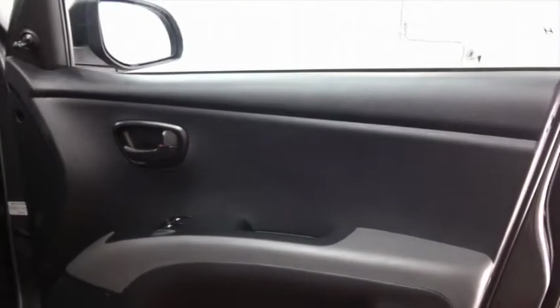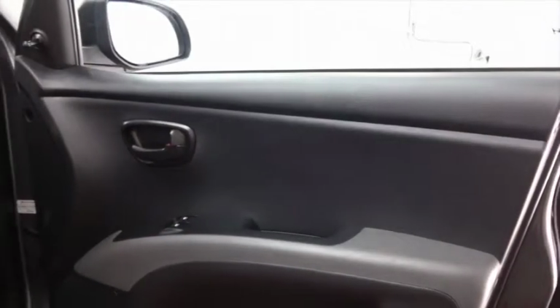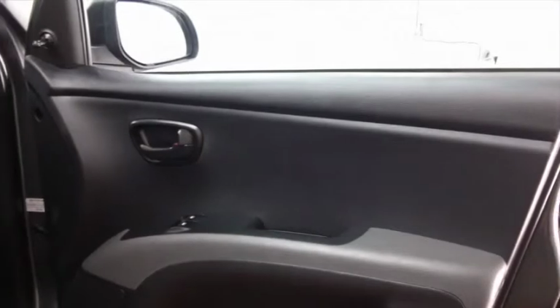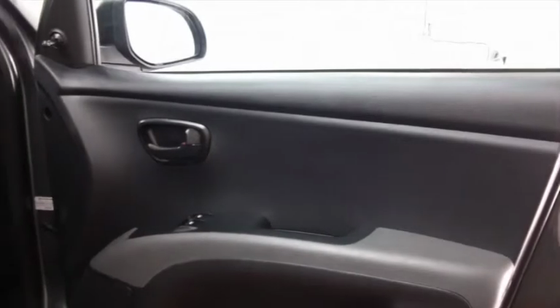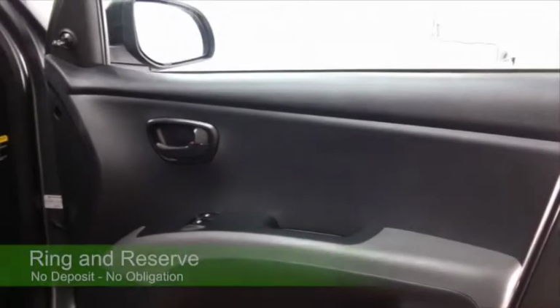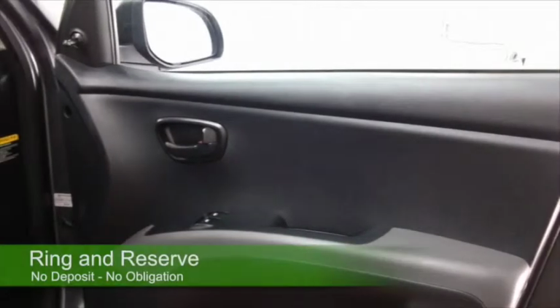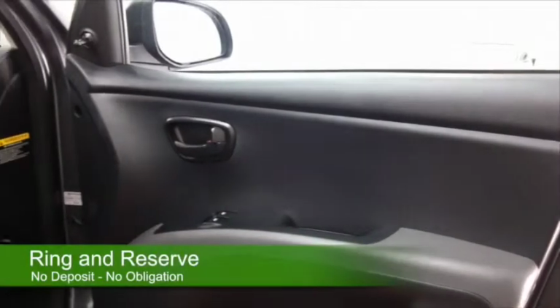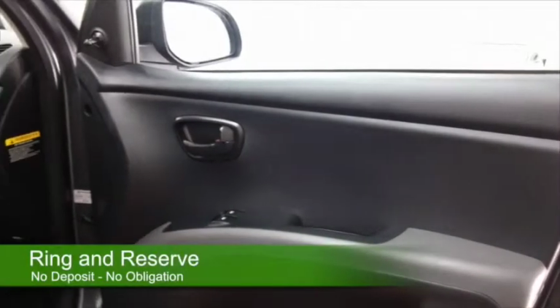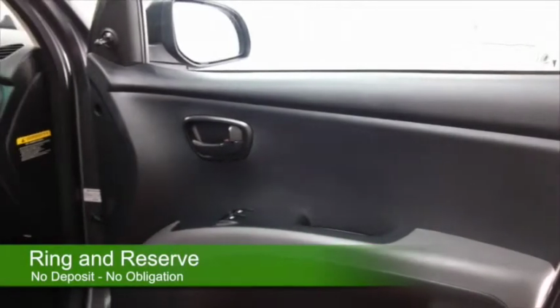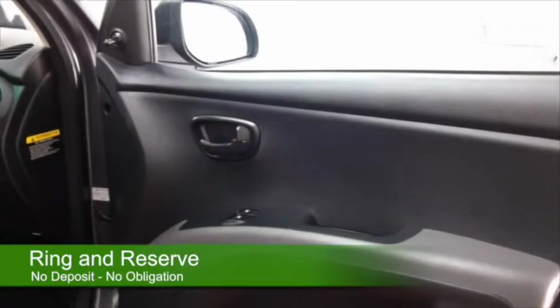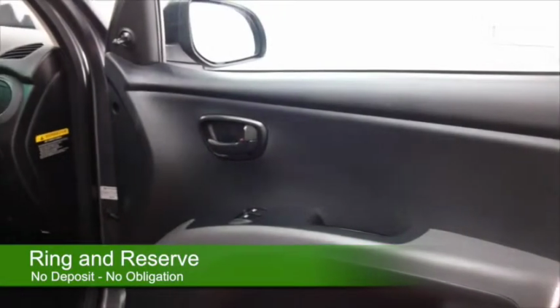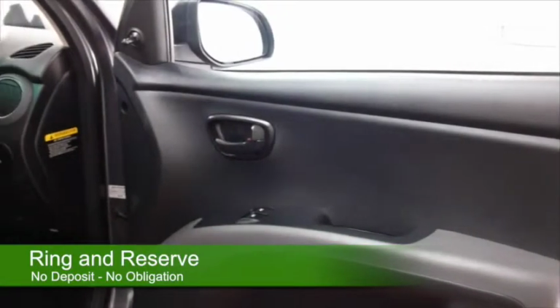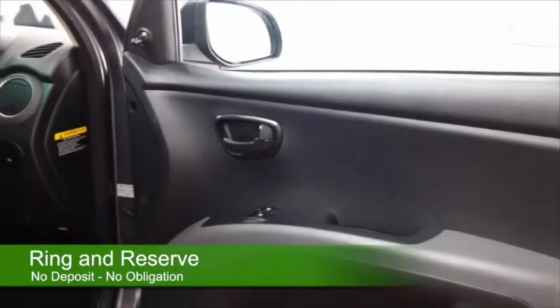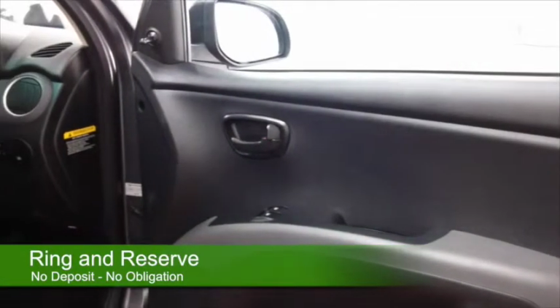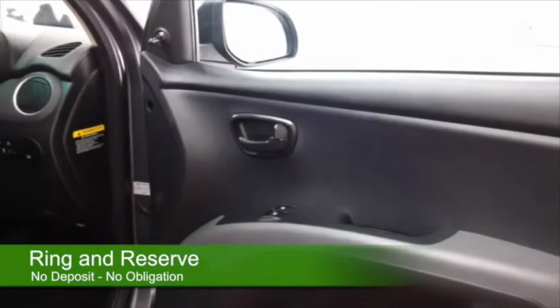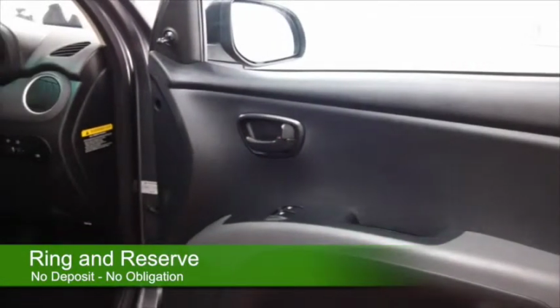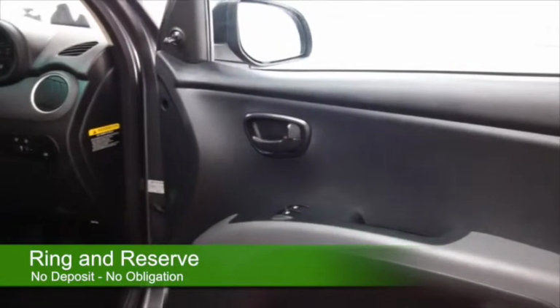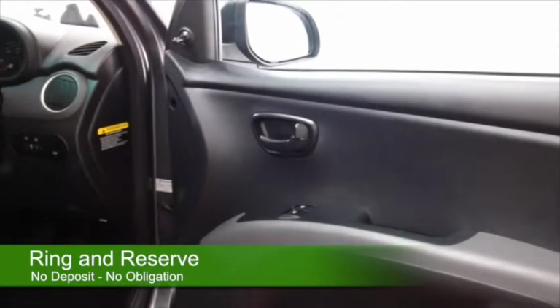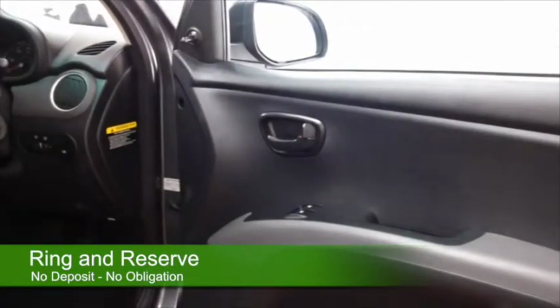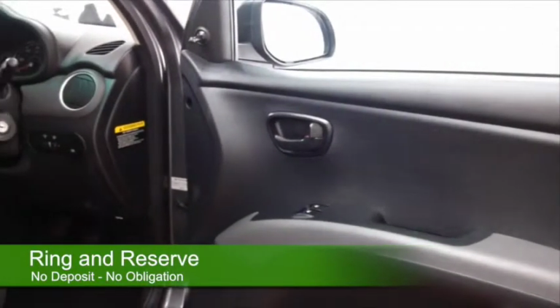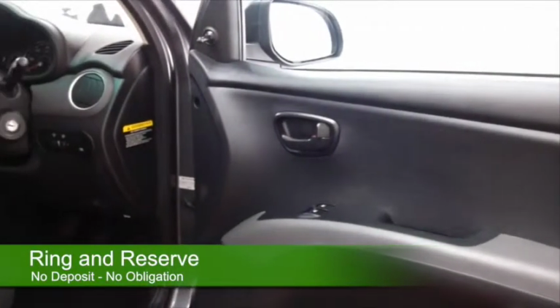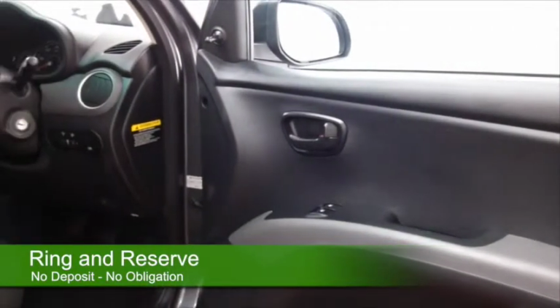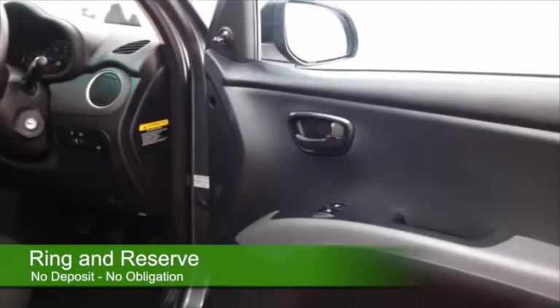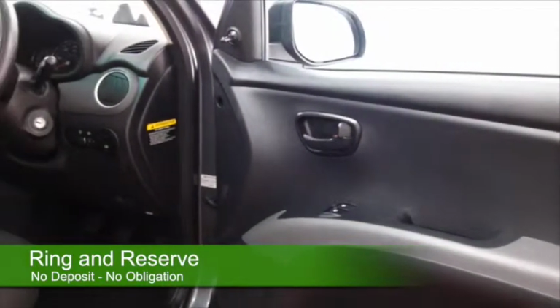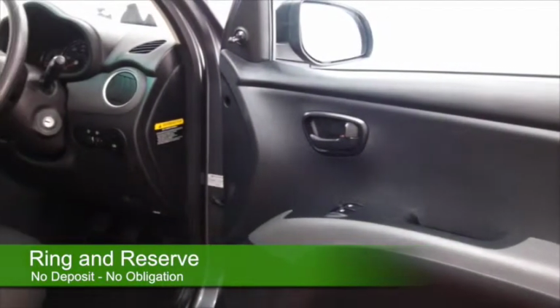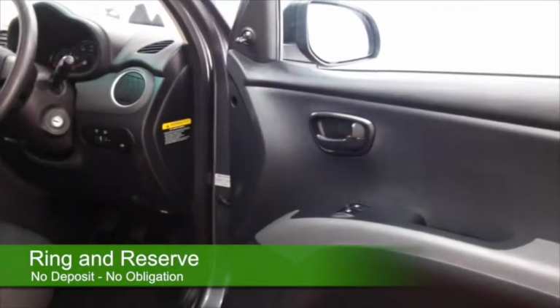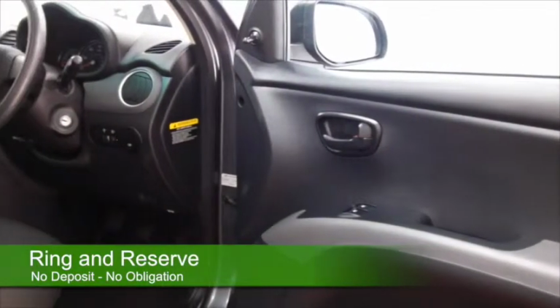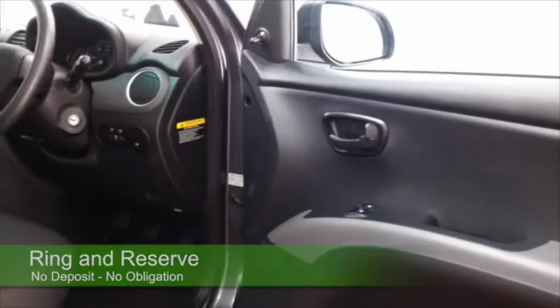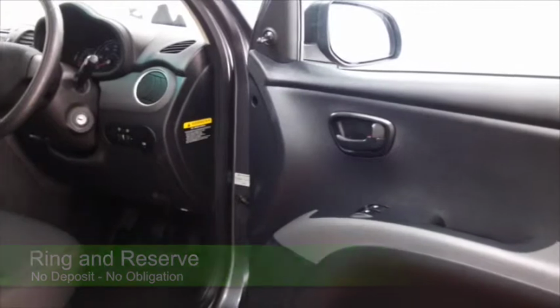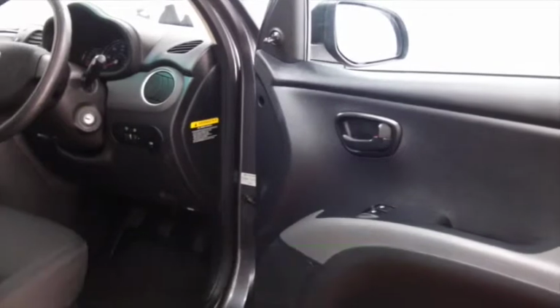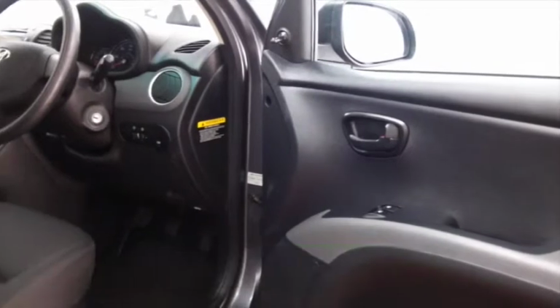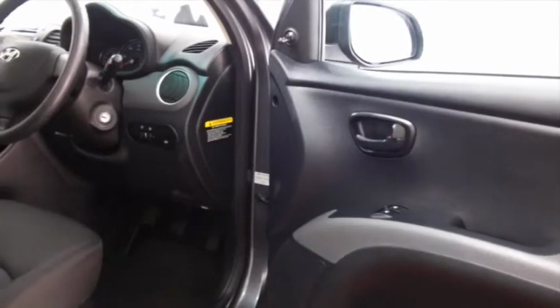This one's from 2012 and it's covered about 12 and a half thousand miles, so not too many there.